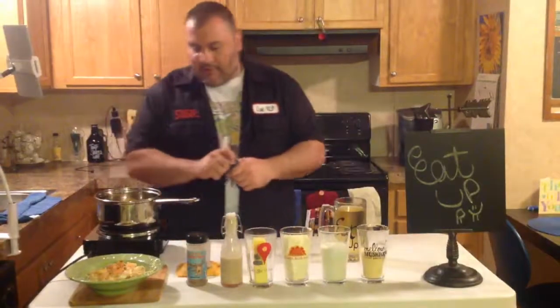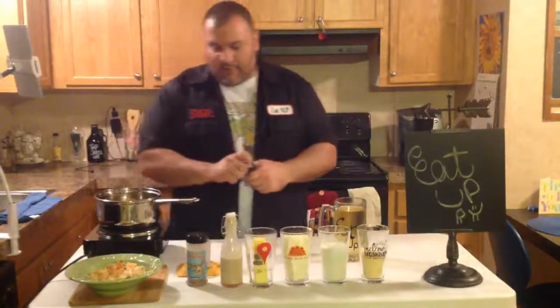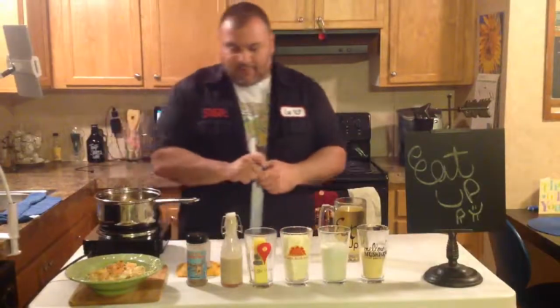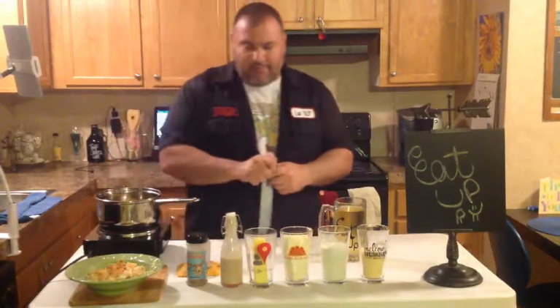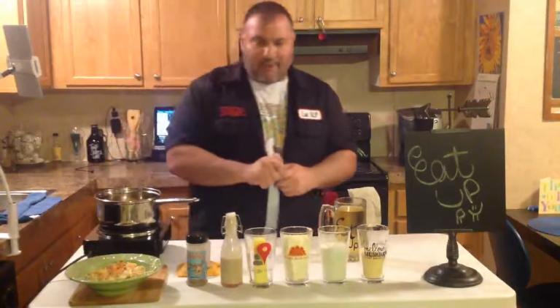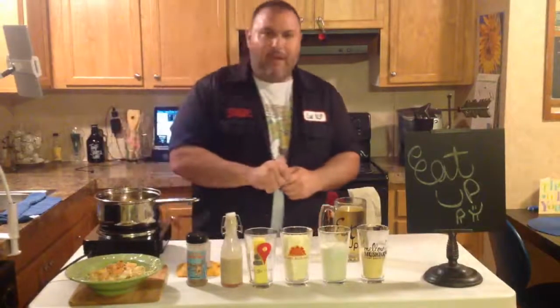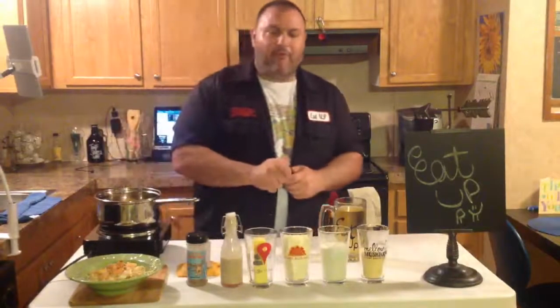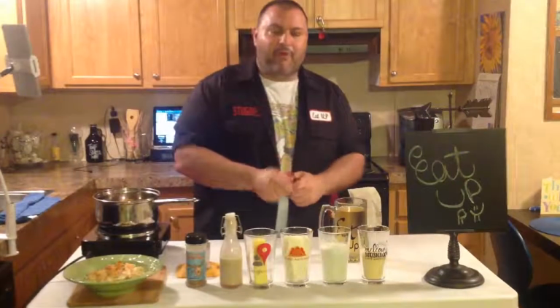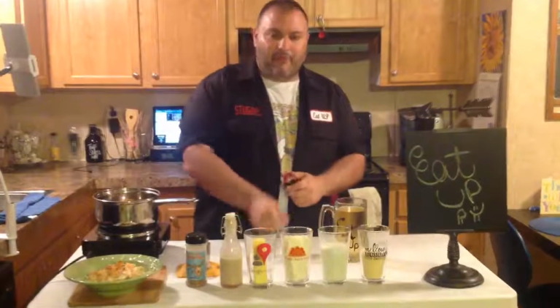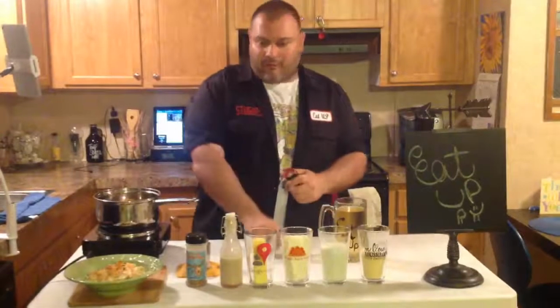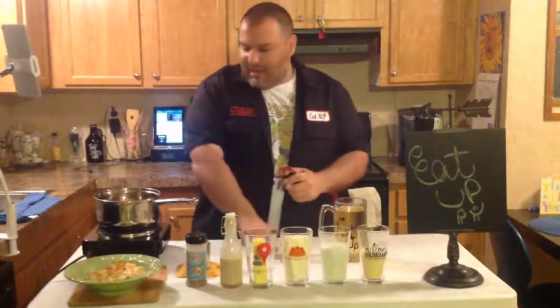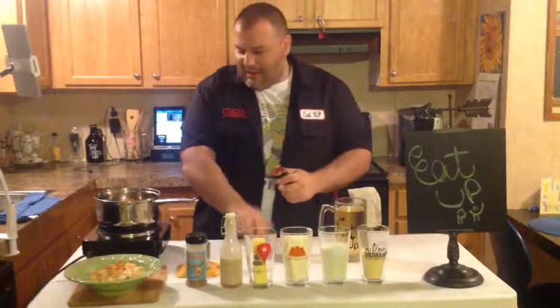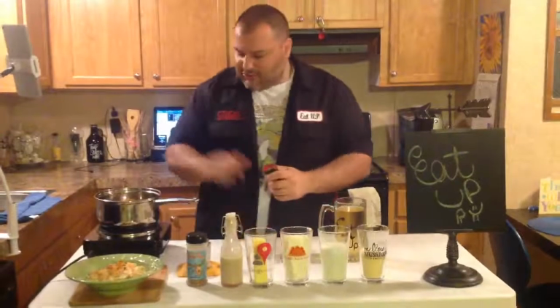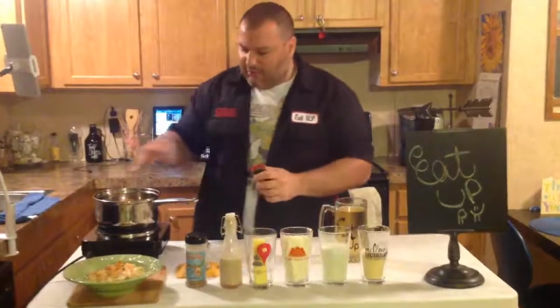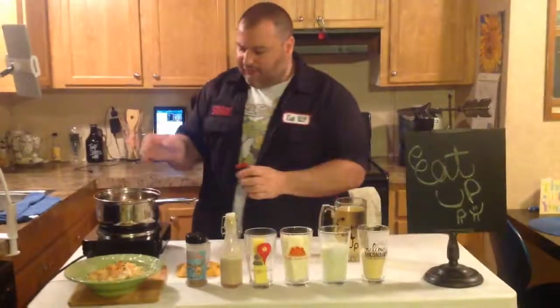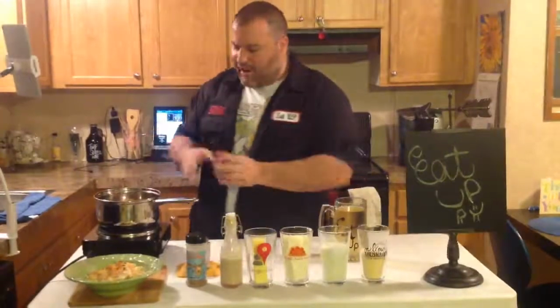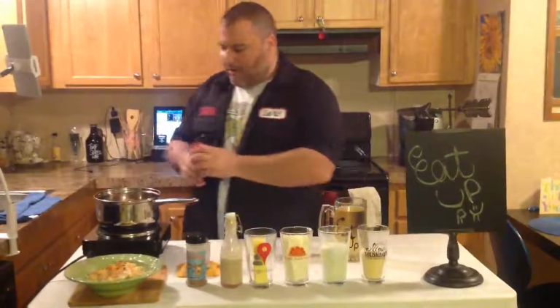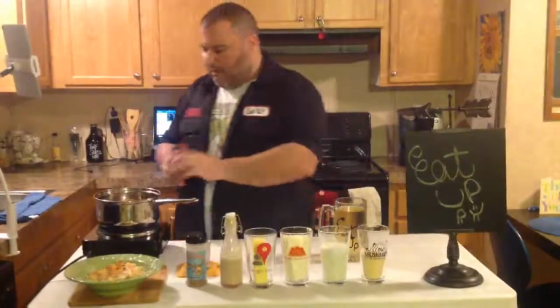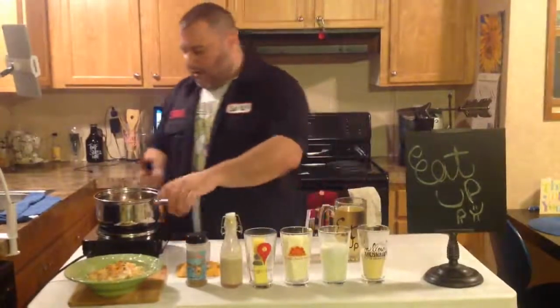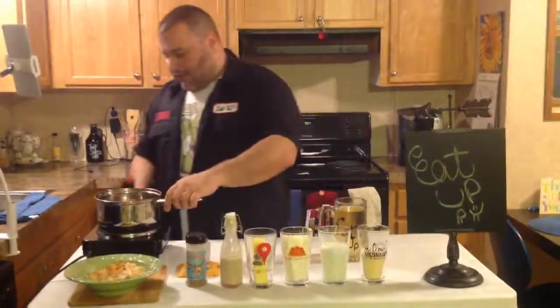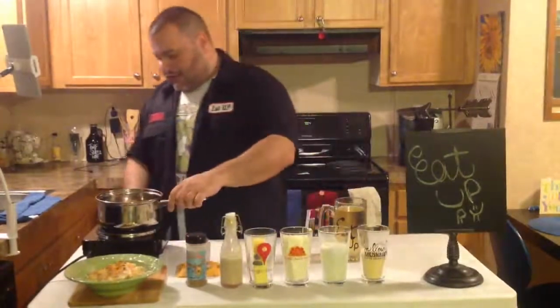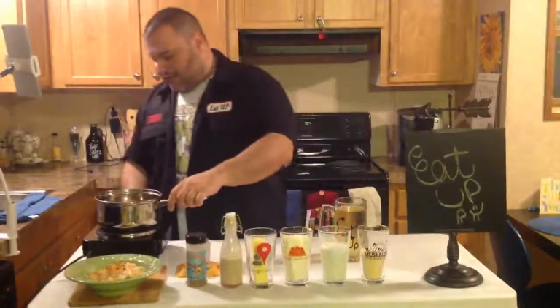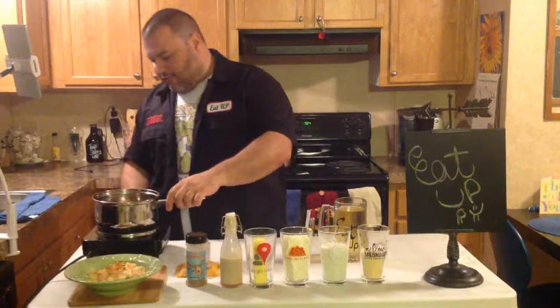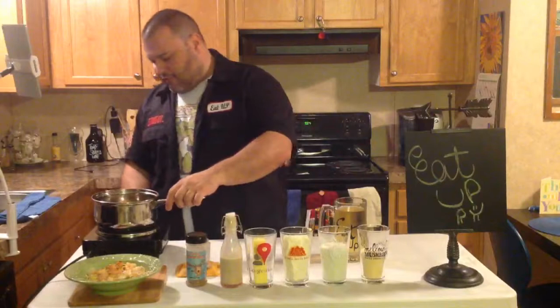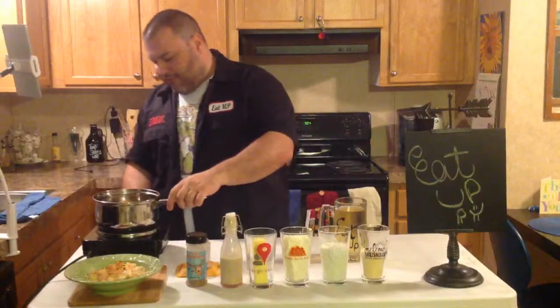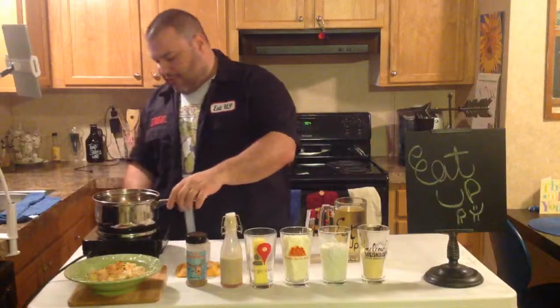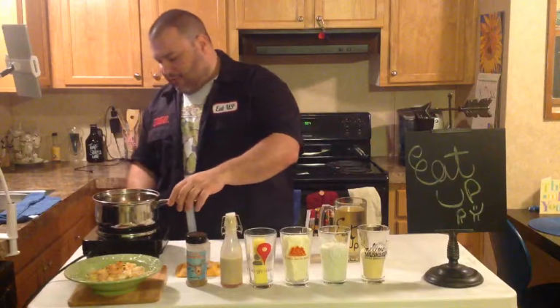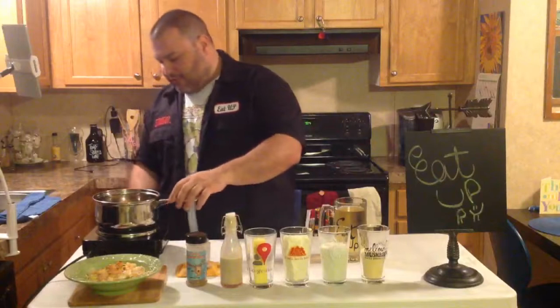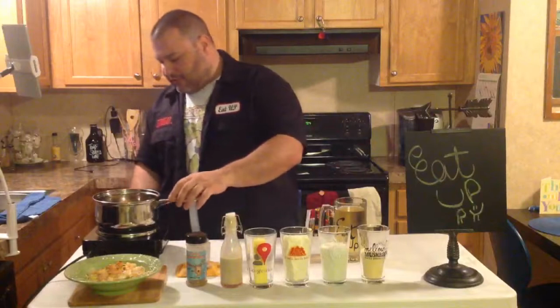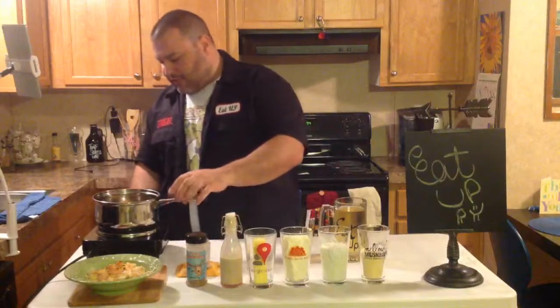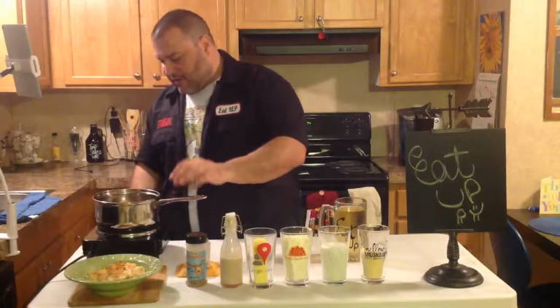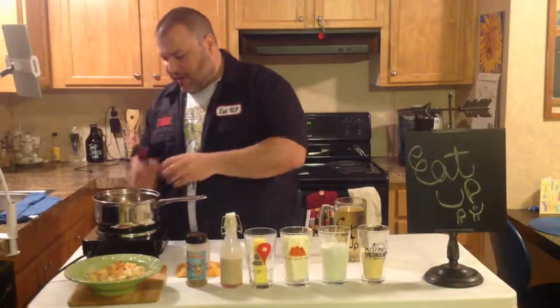I'm going to put some black pepper in this. I'm just going to wait for that garlic in there to roast up a little bit — we're going to put this on high.